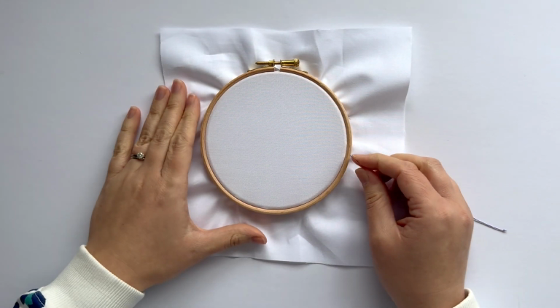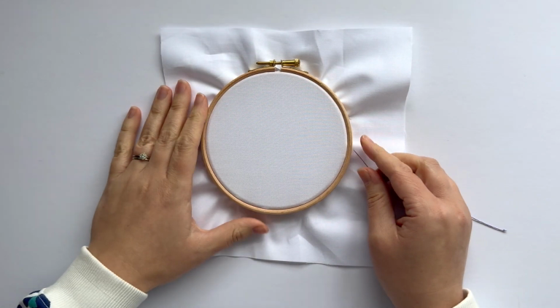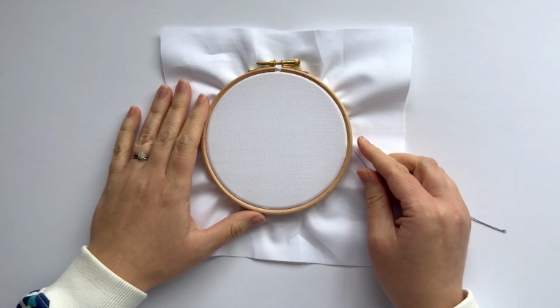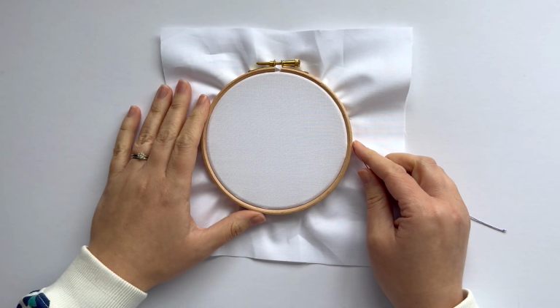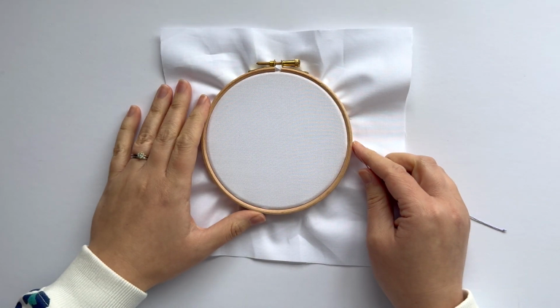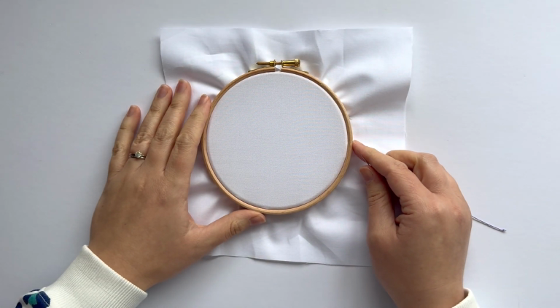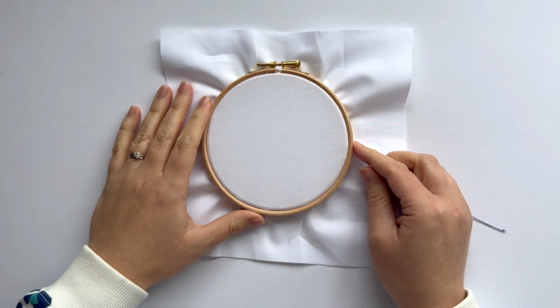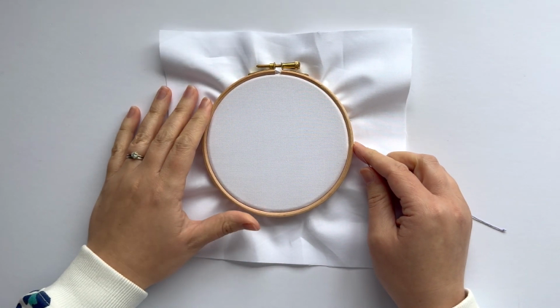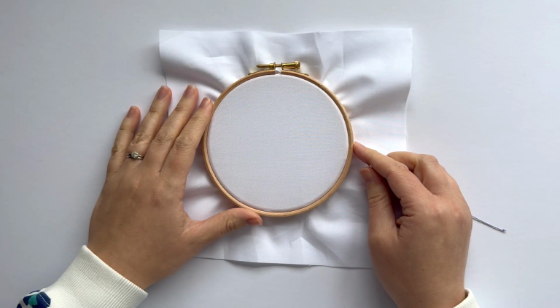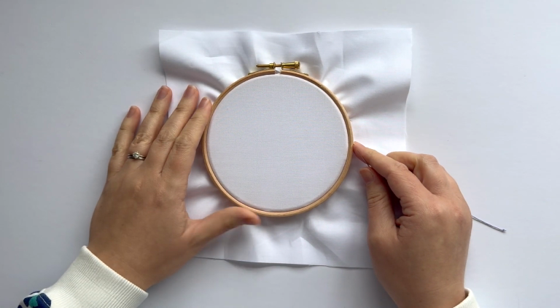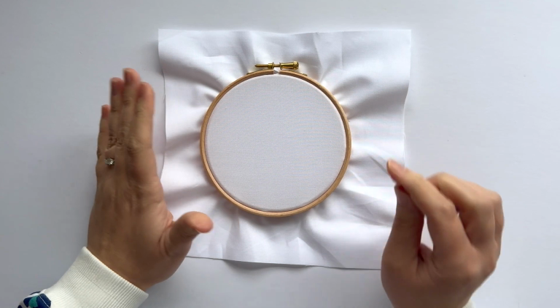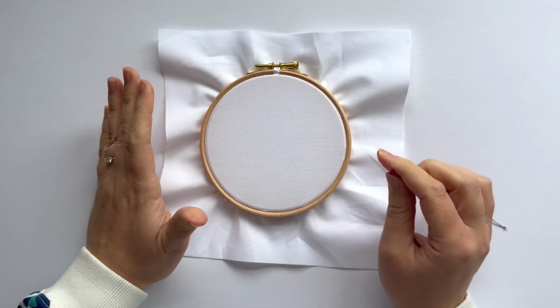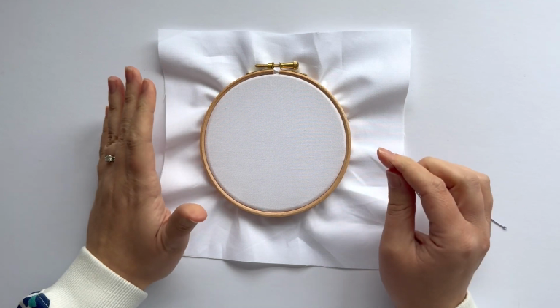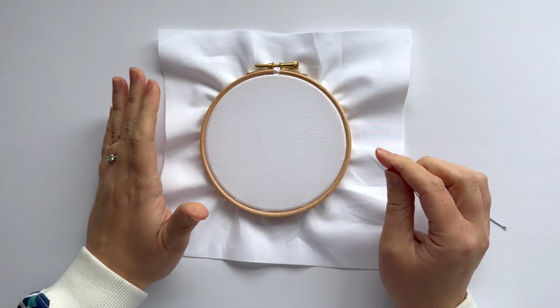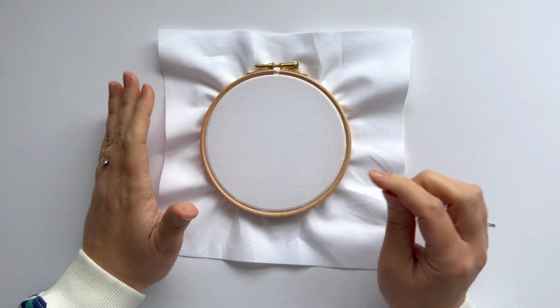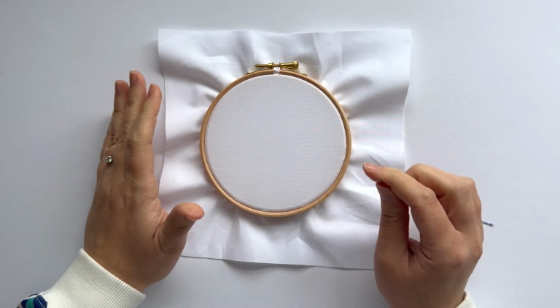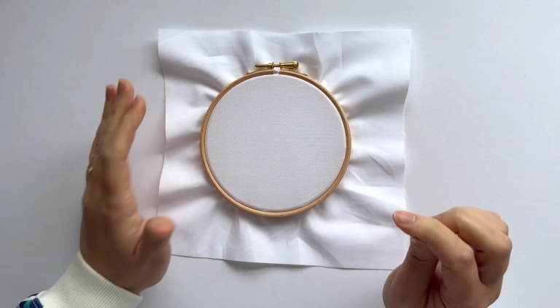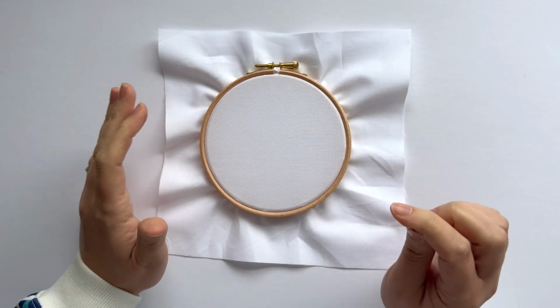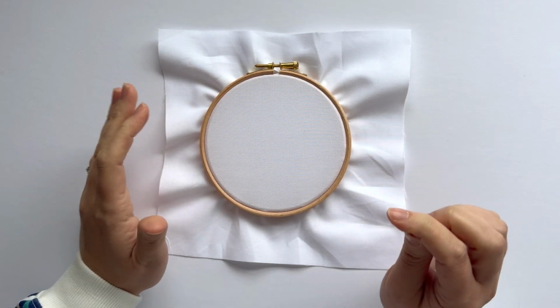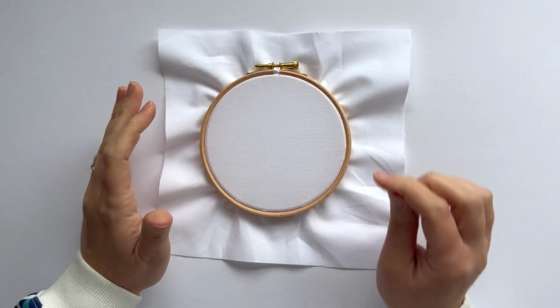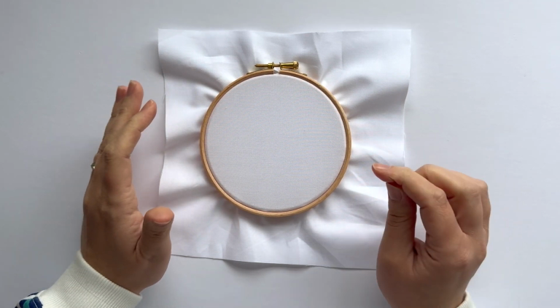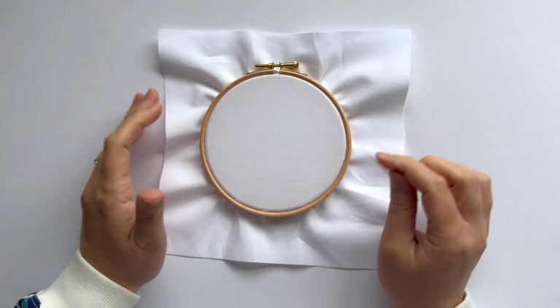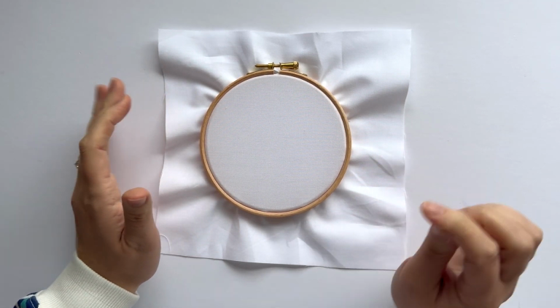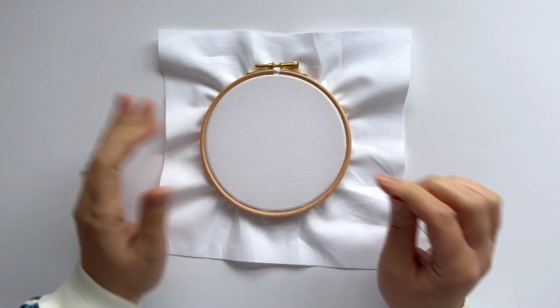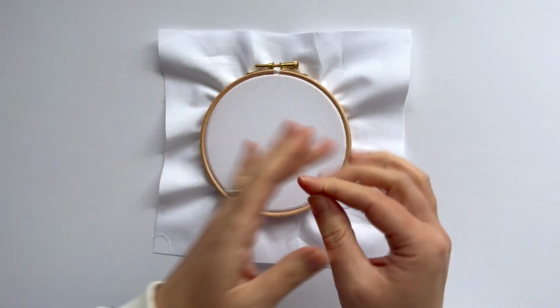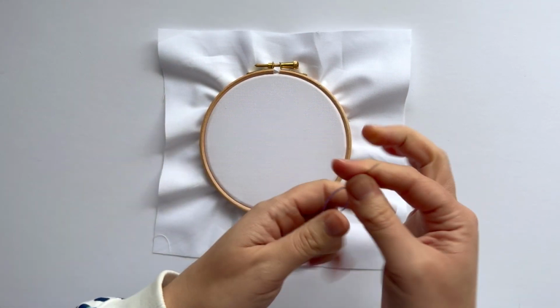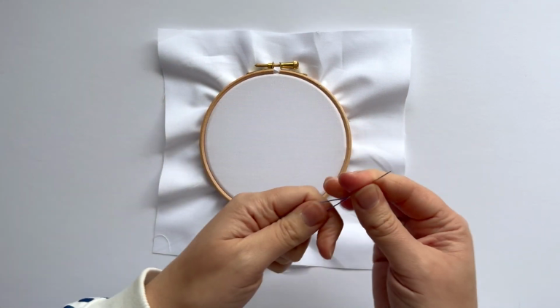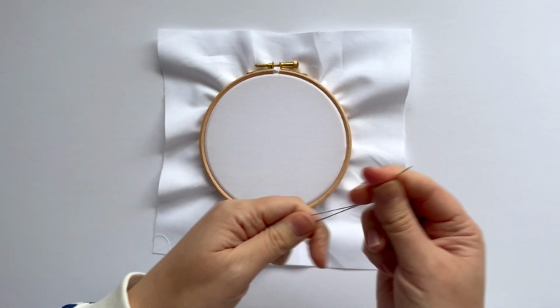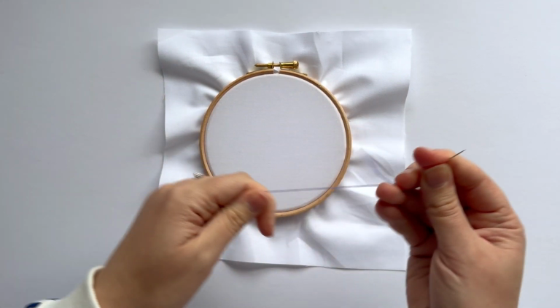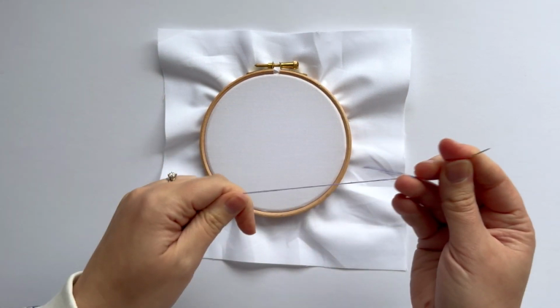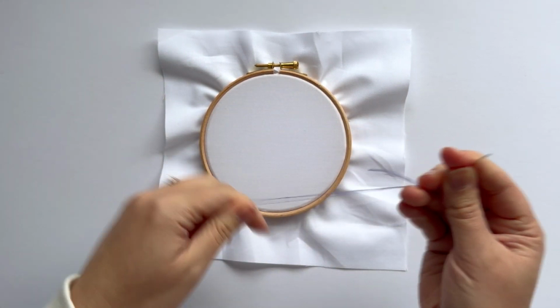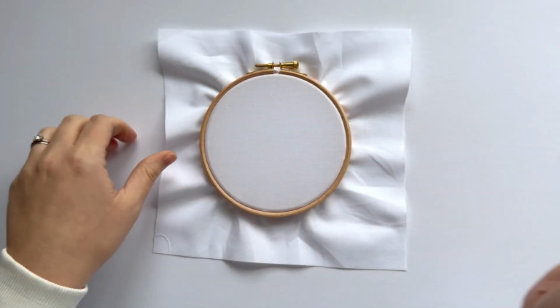Hello there, let's learn how to stitch arrowhead stitch. This is super quick — if you can do a straight stitch, you can do this one.